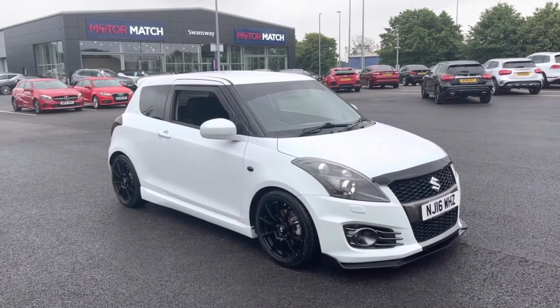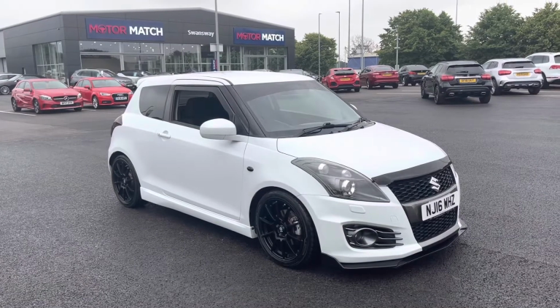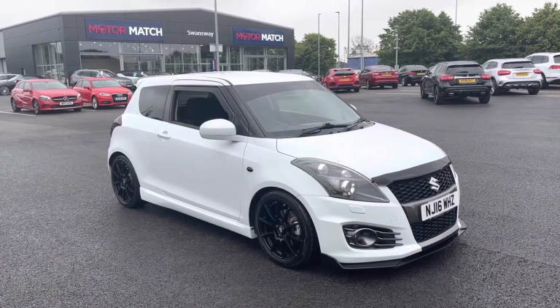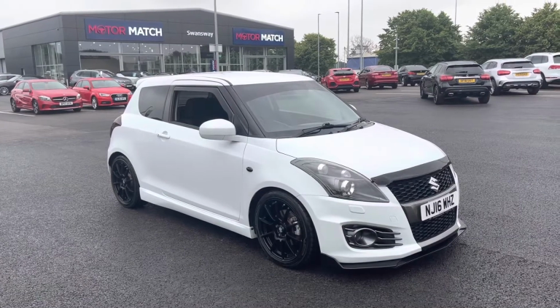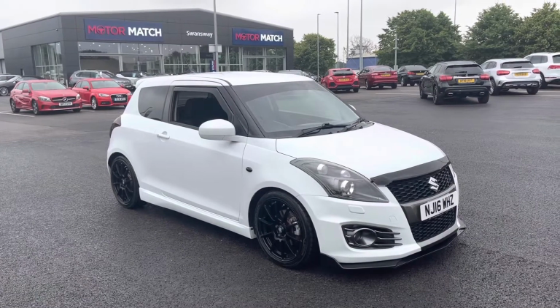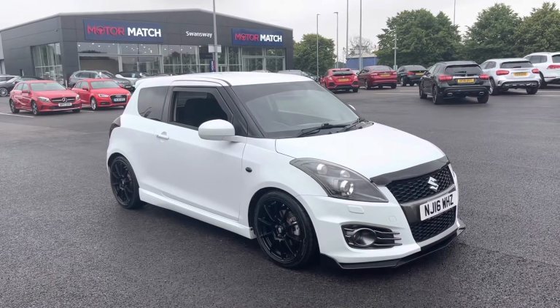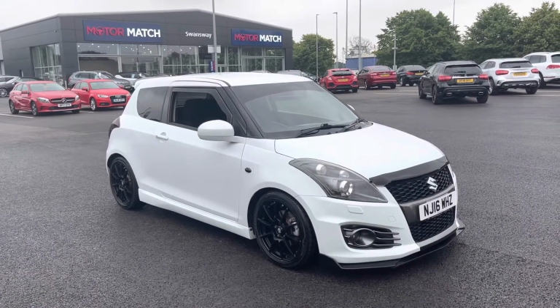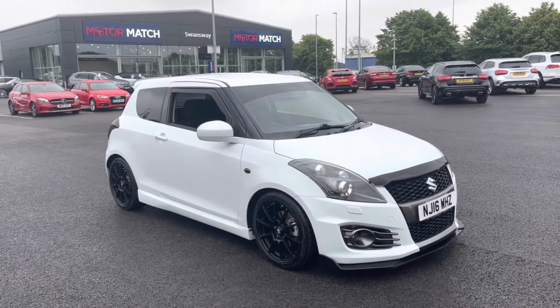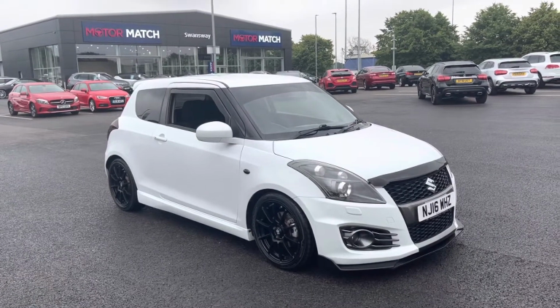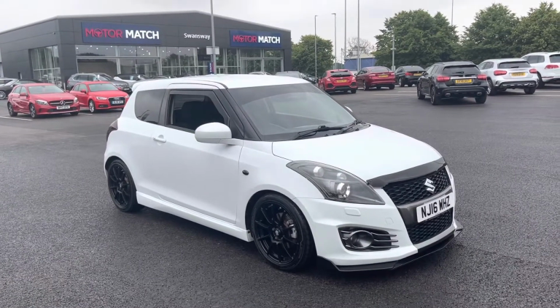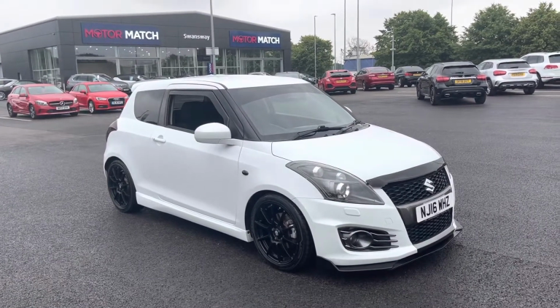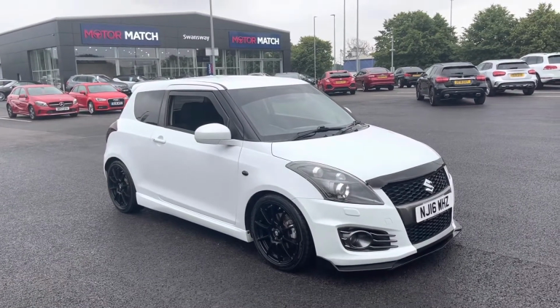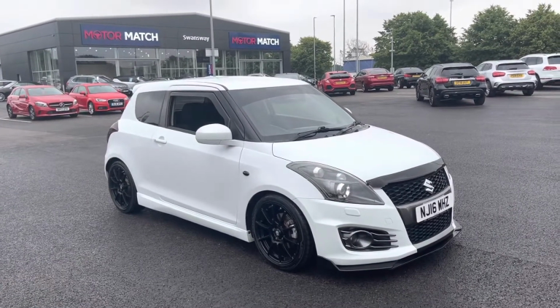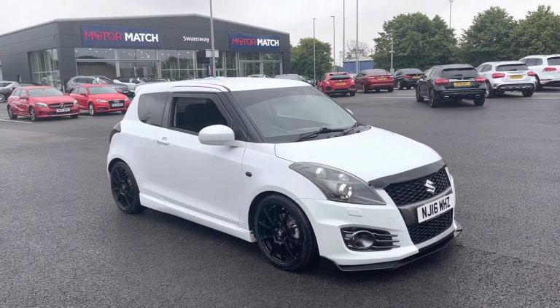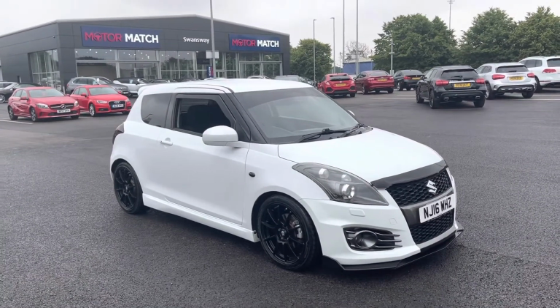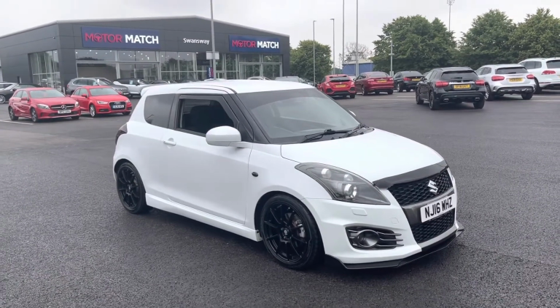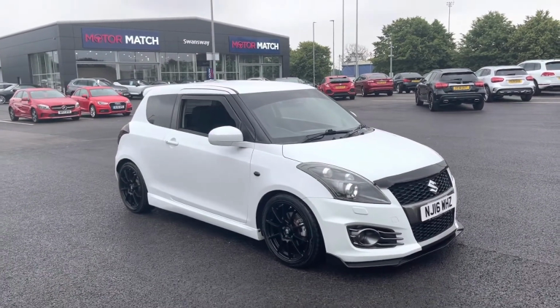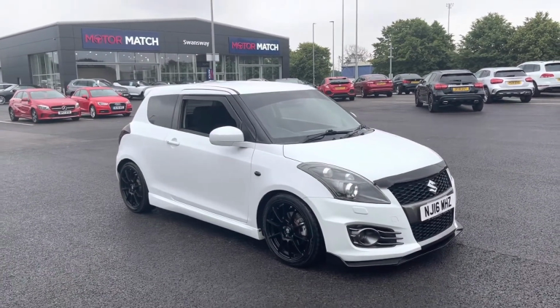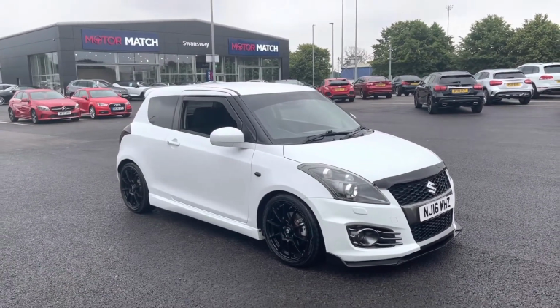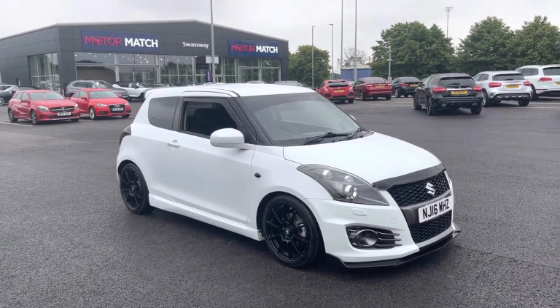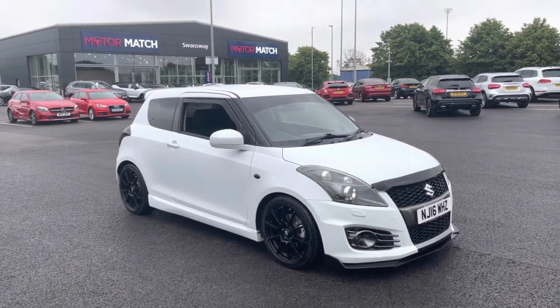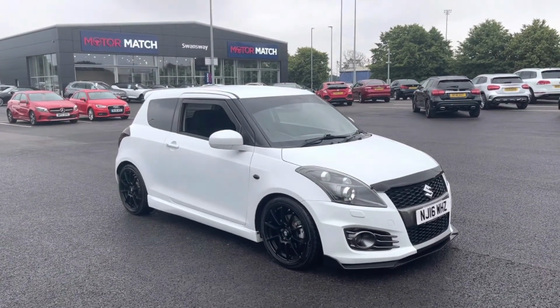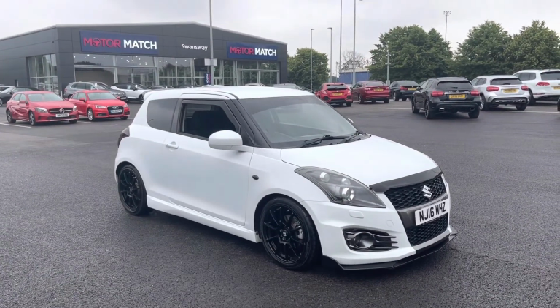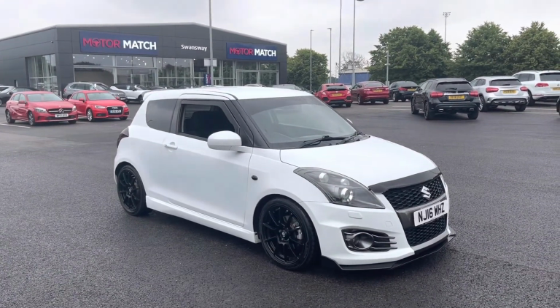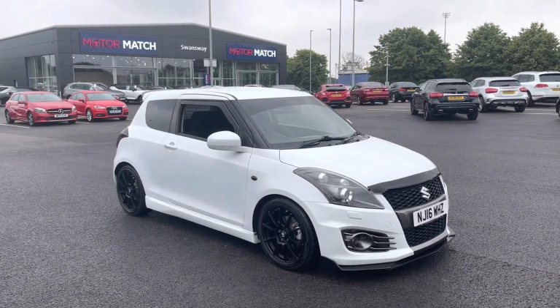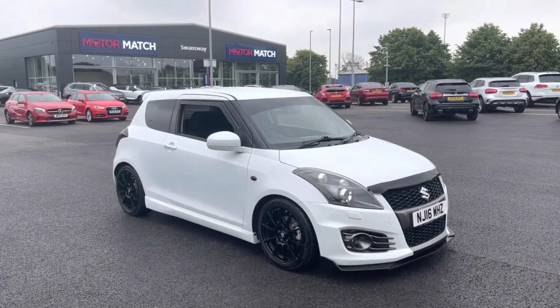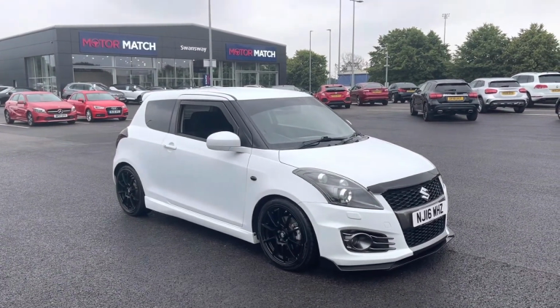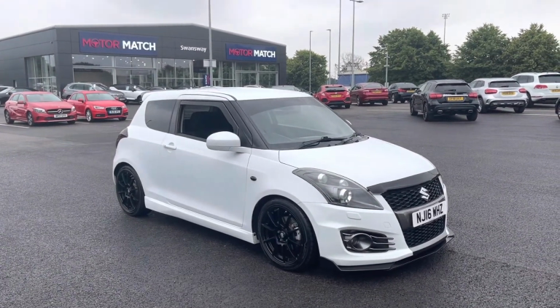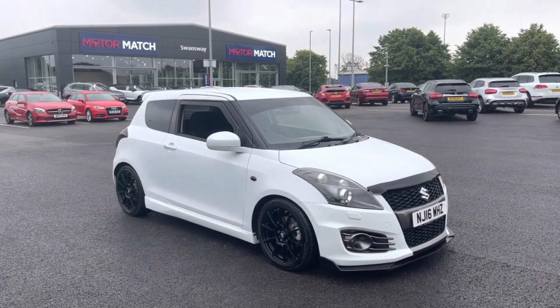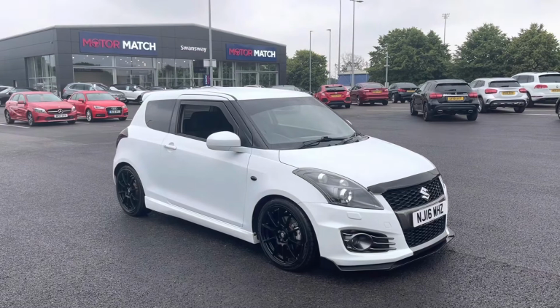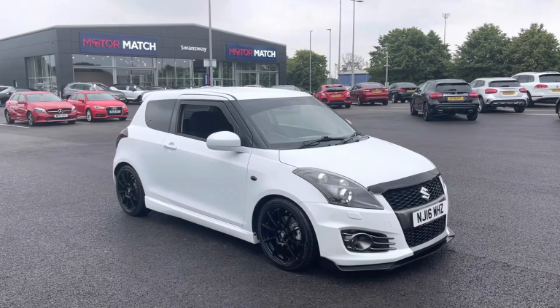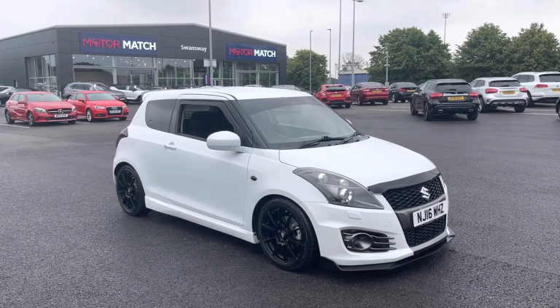If you would like to put yourself in for a test drive in this car, please give us a call on 01244 311 404.